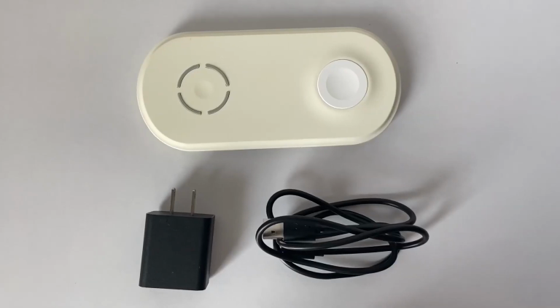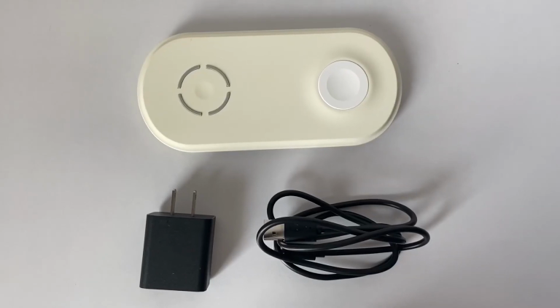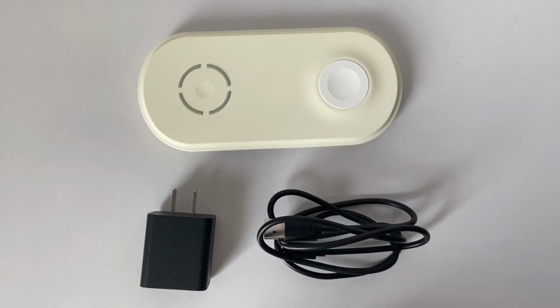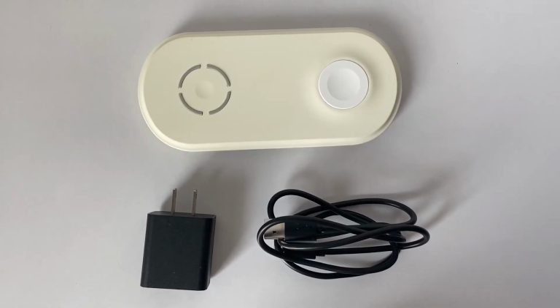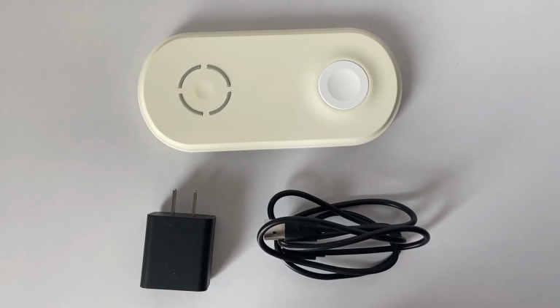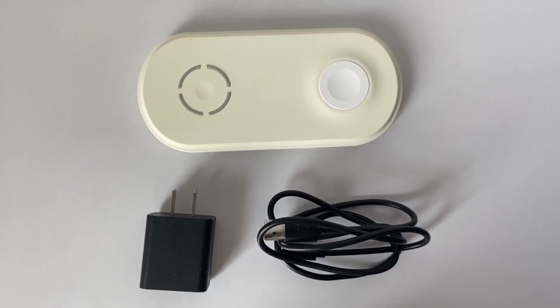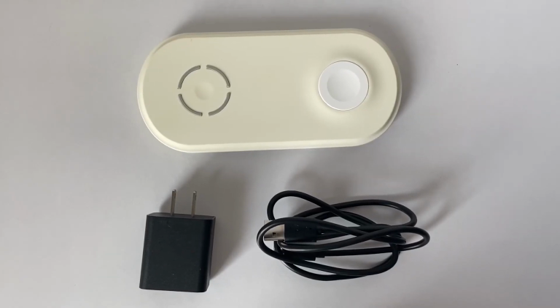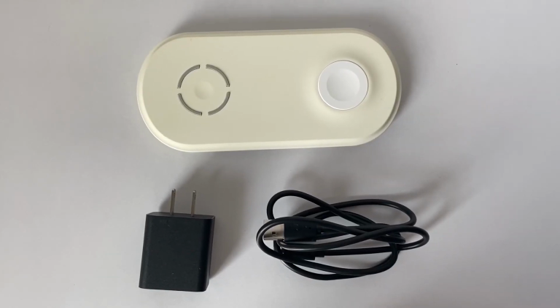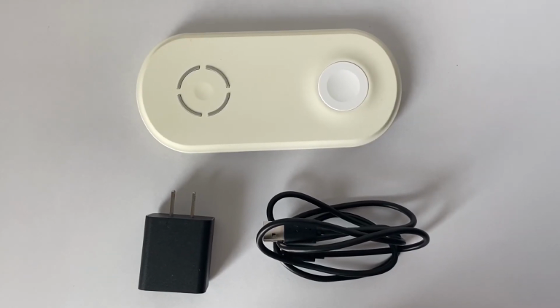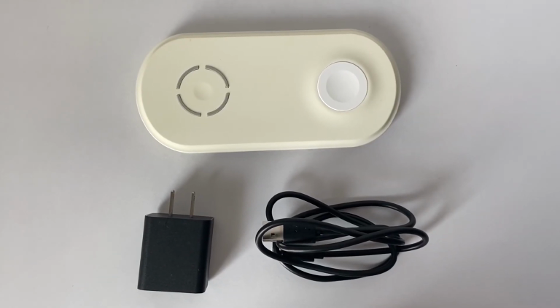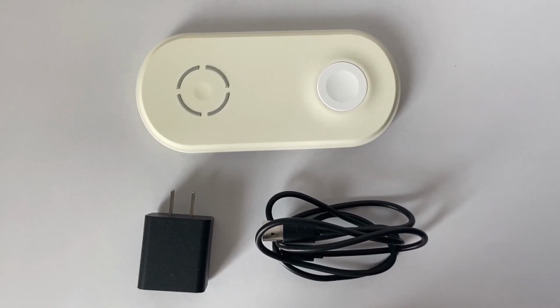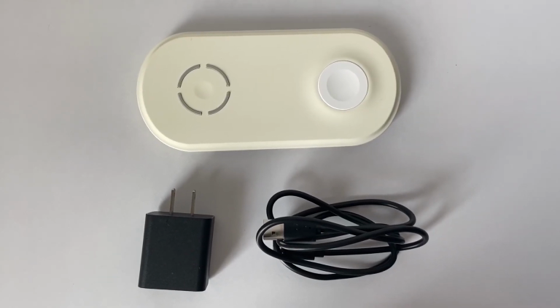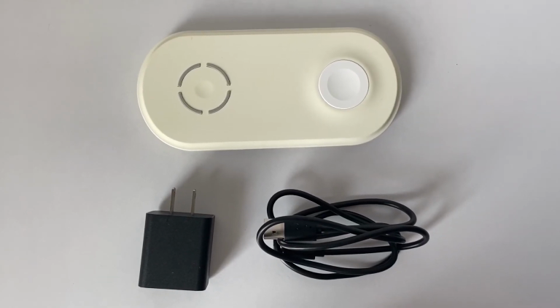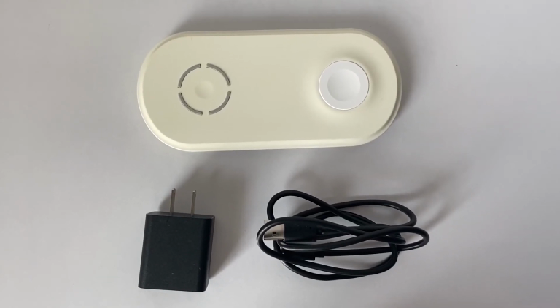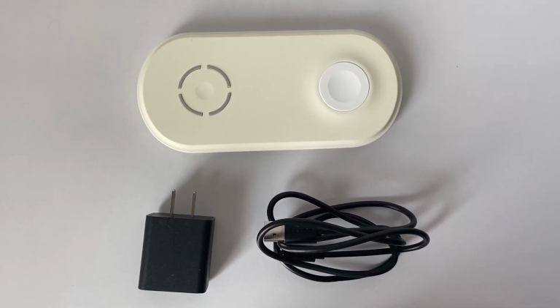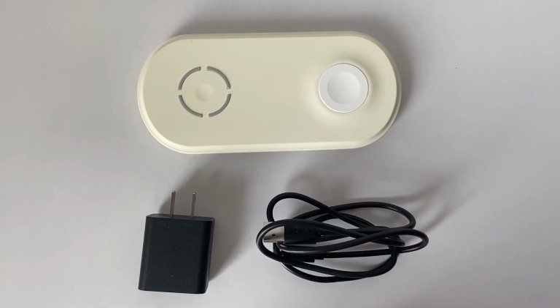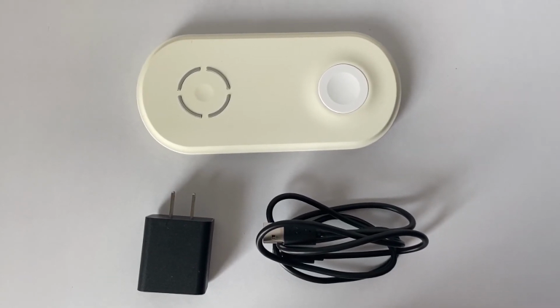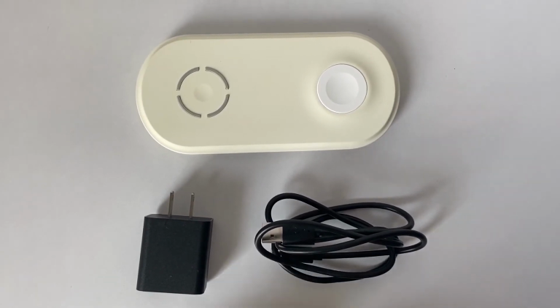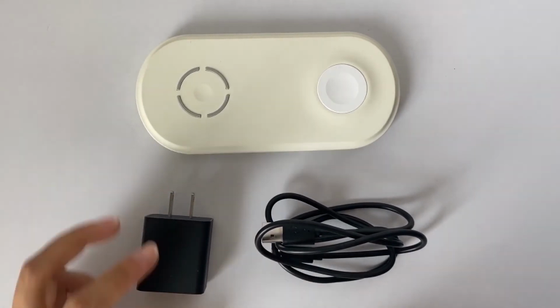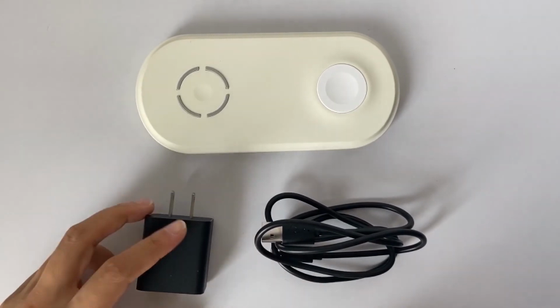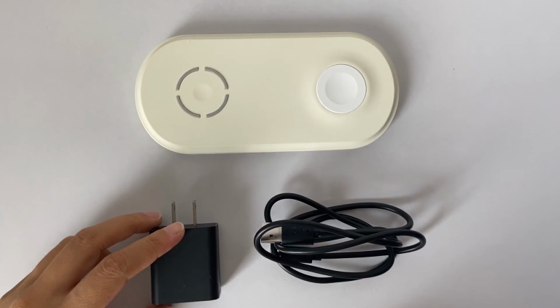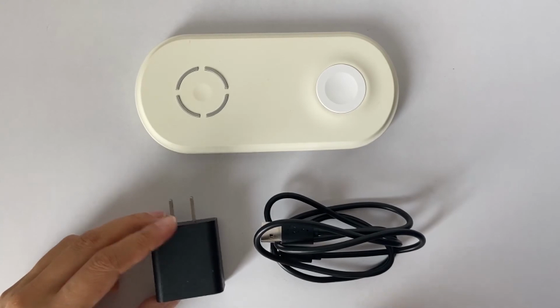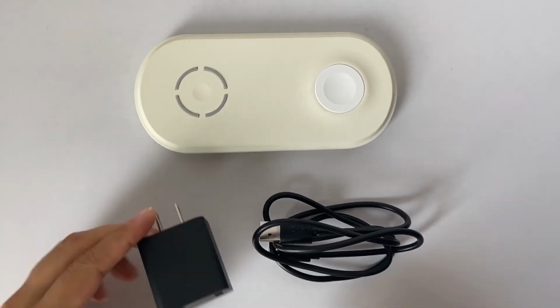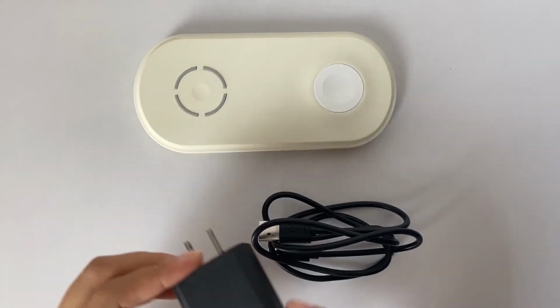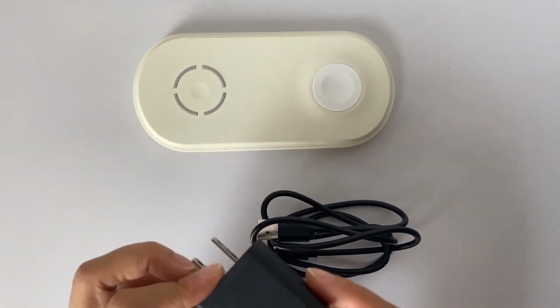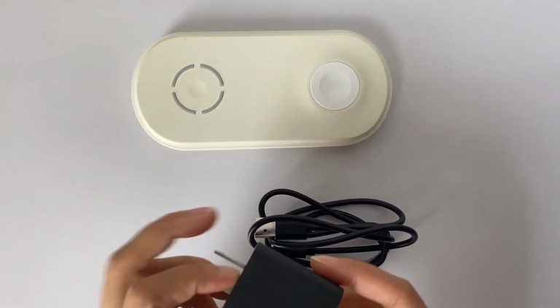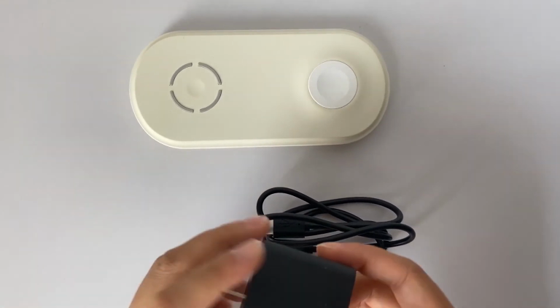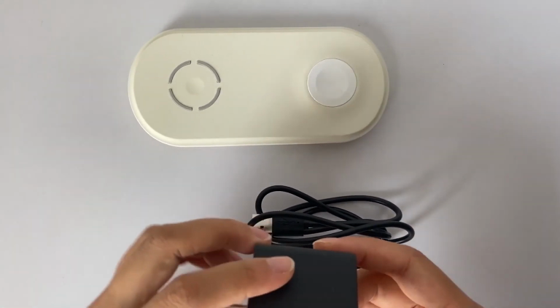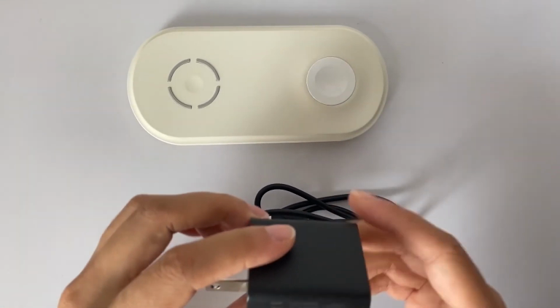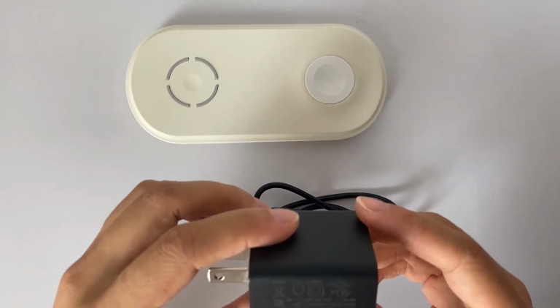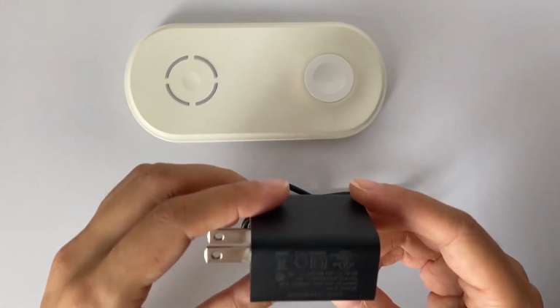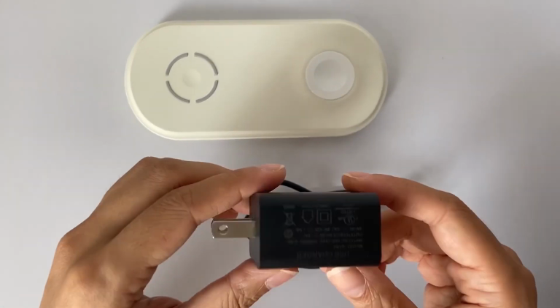When using the wireless charger for charging, please use the original adapter provided by us.